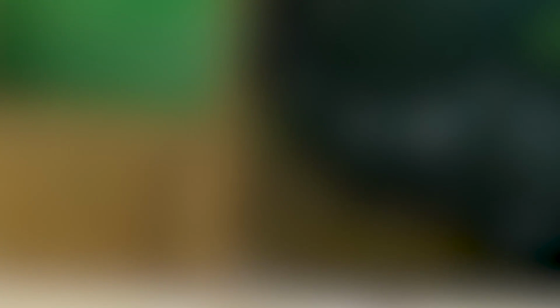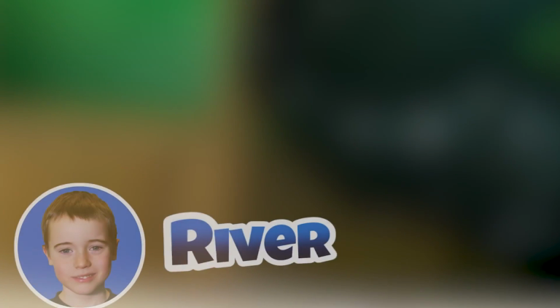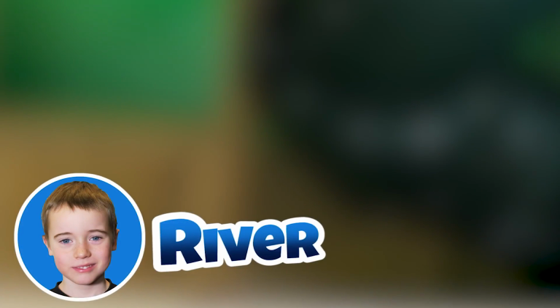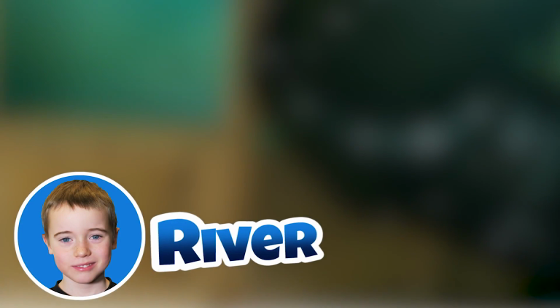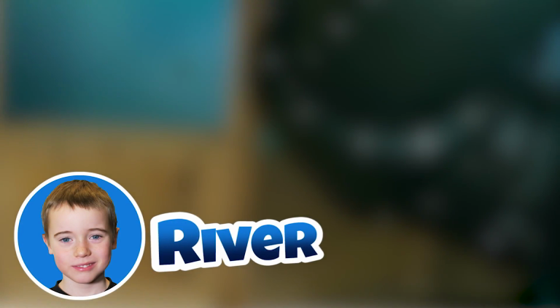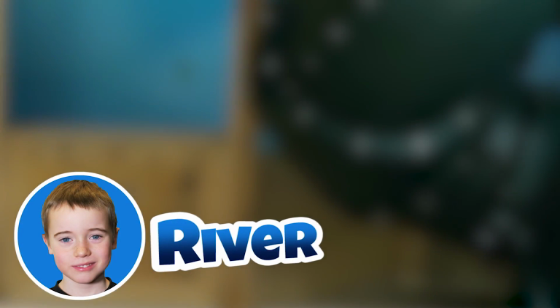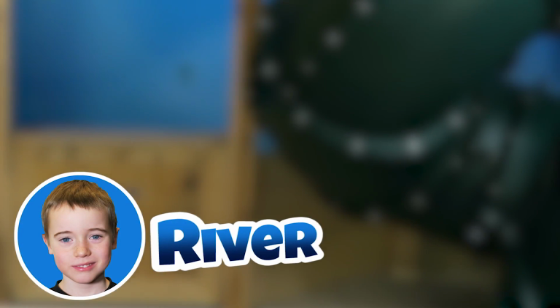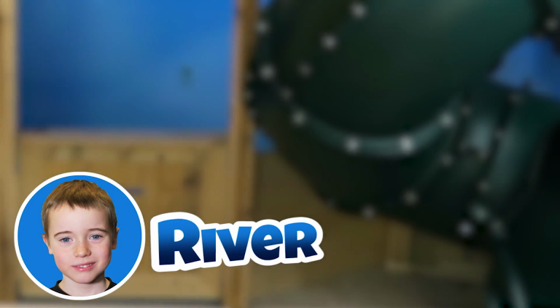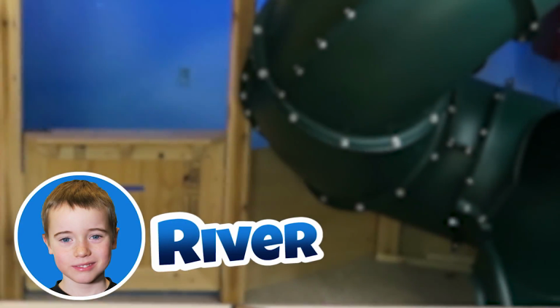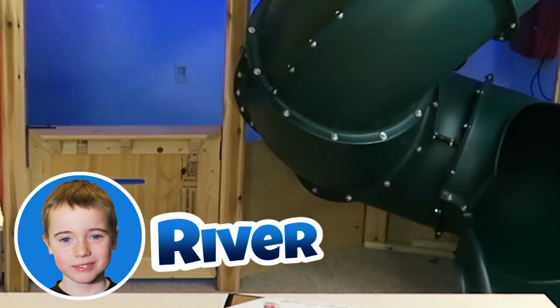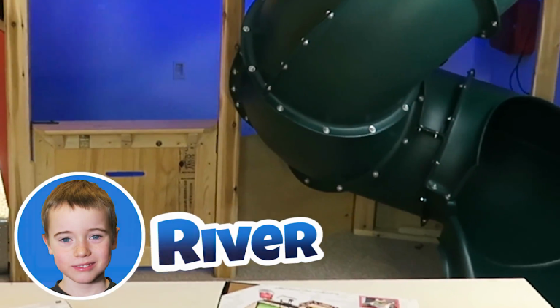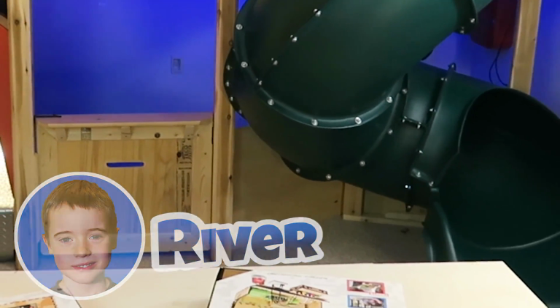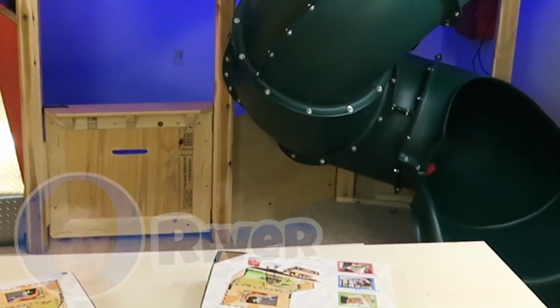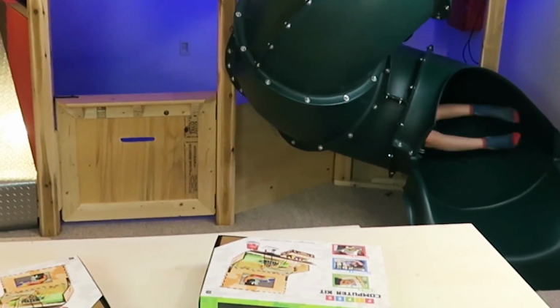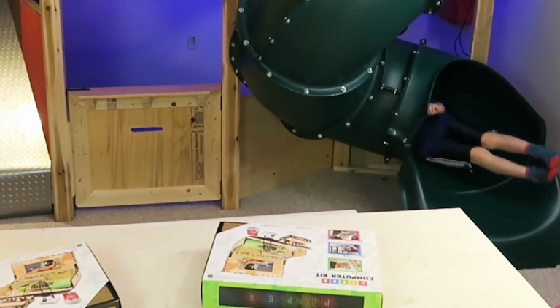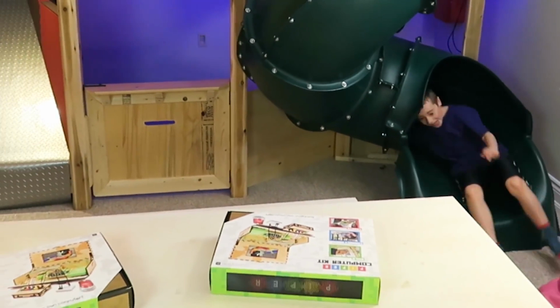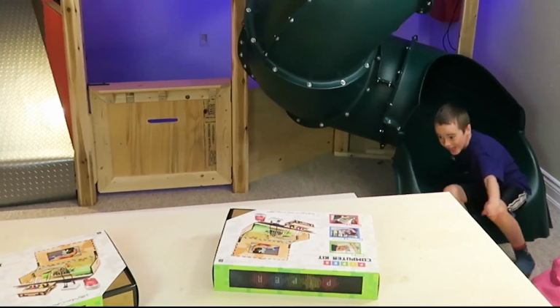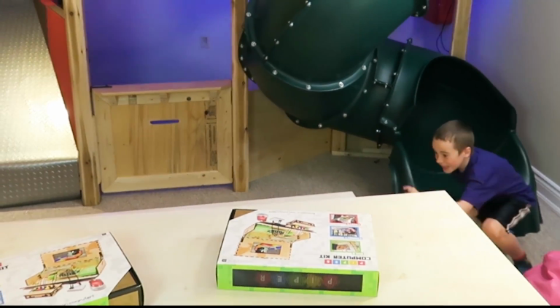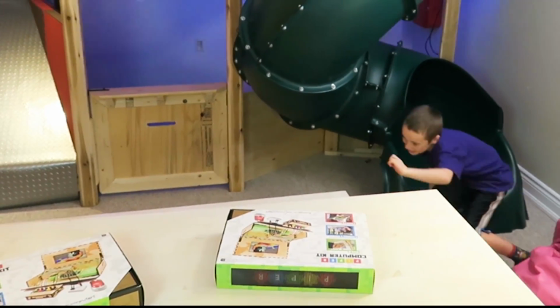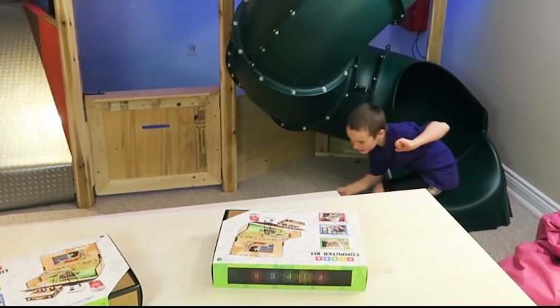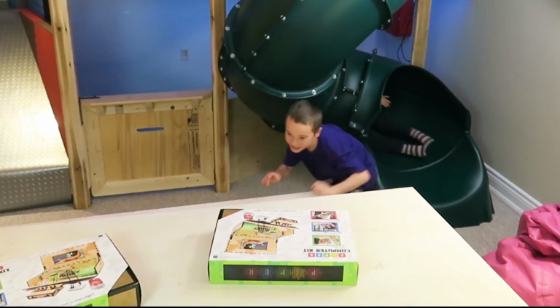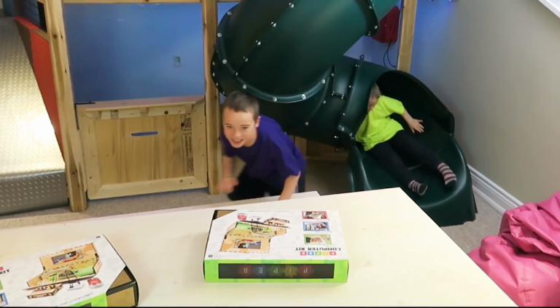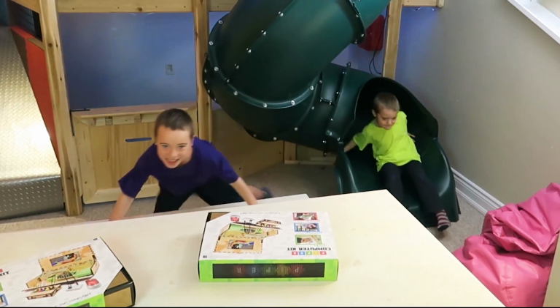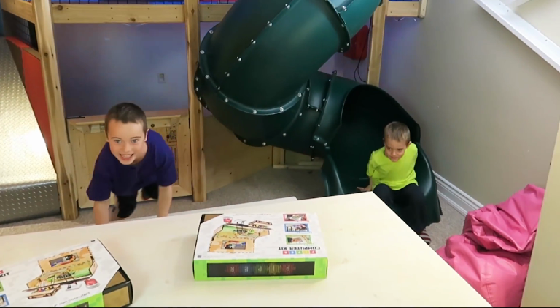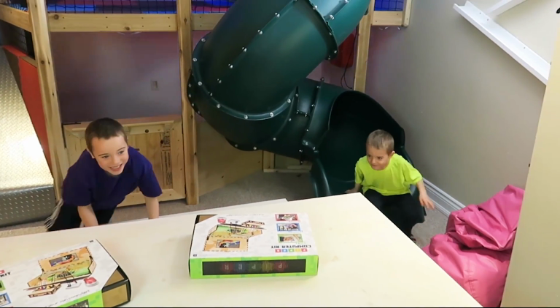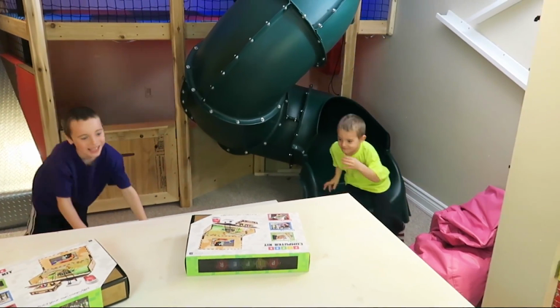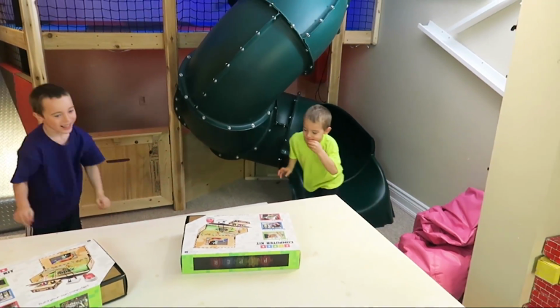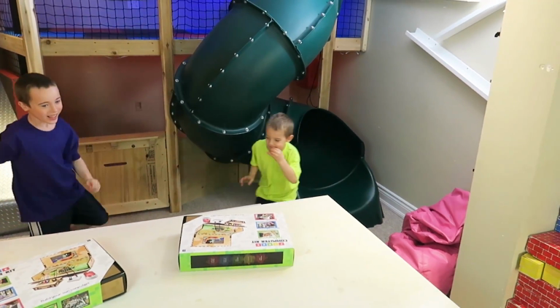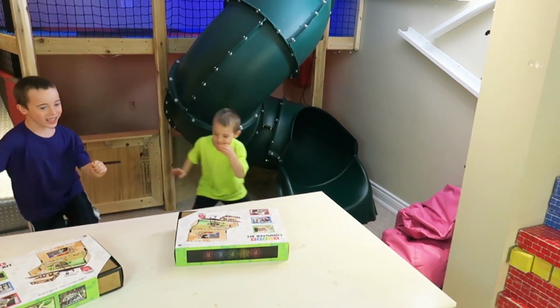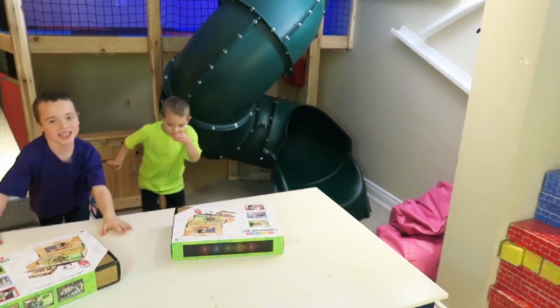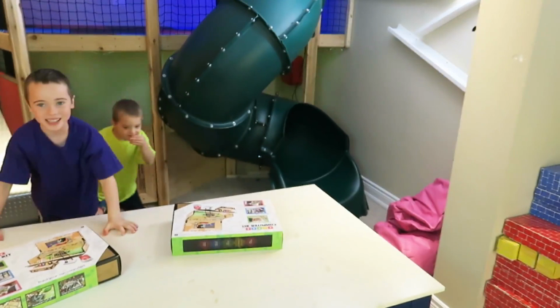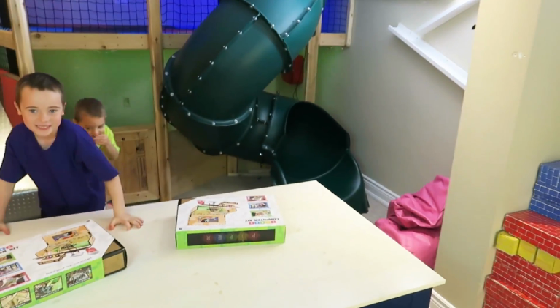Hey everyone, it's me, River. Yippee! Whoa!